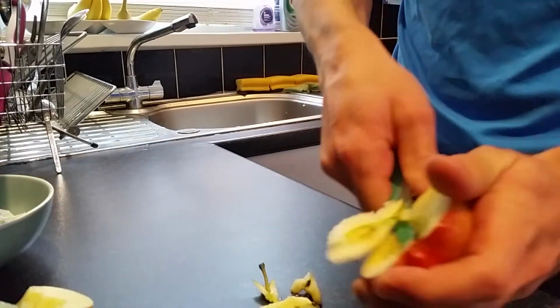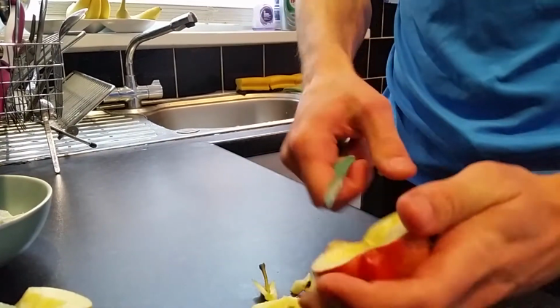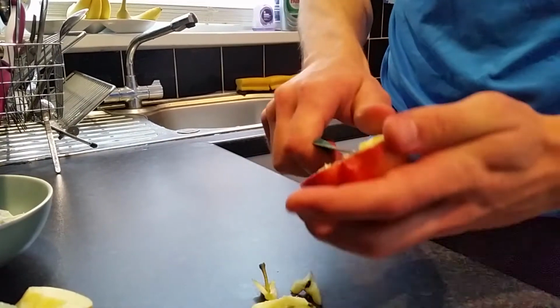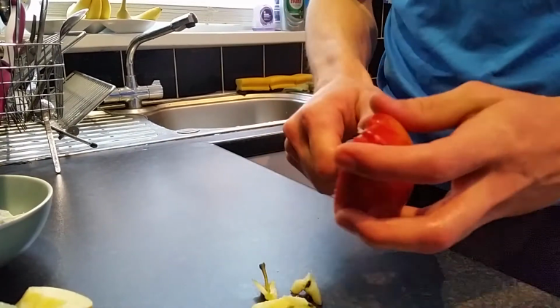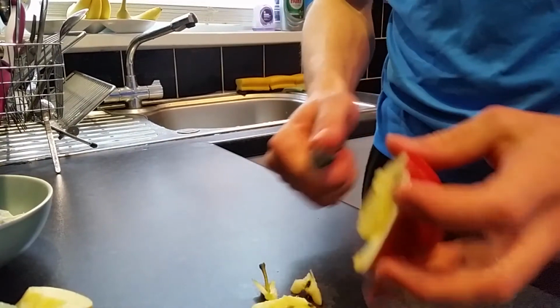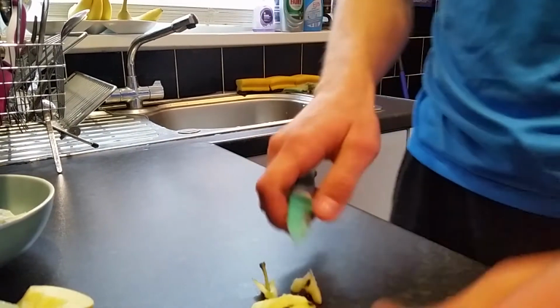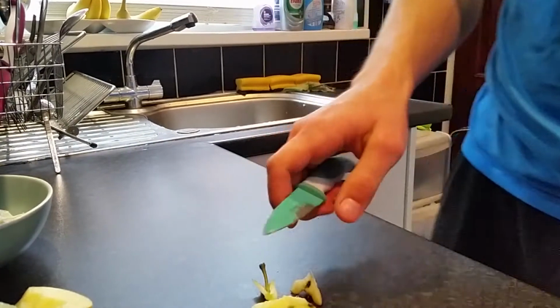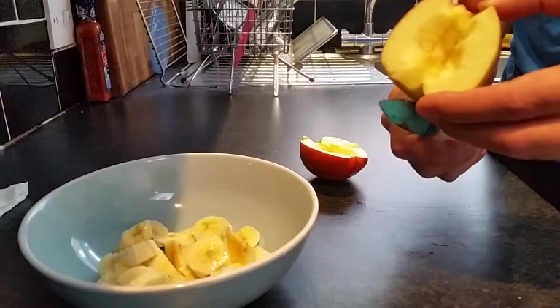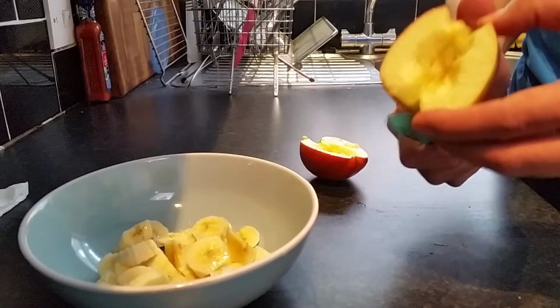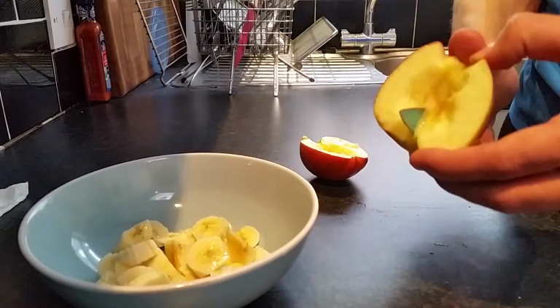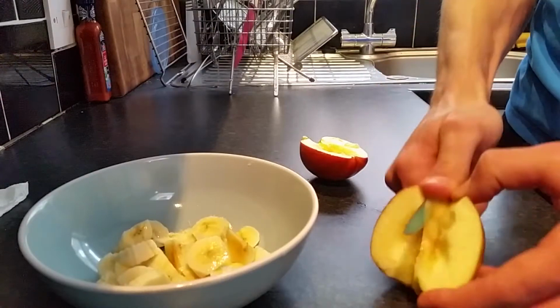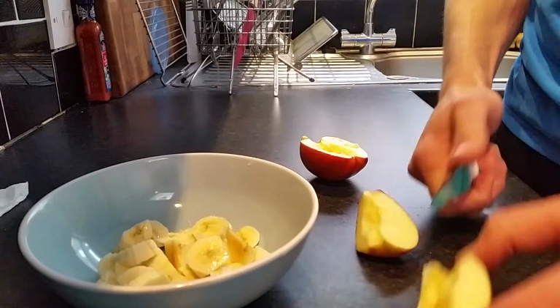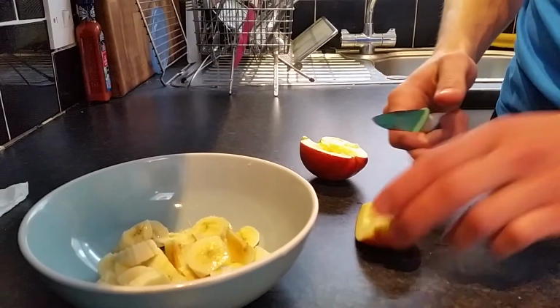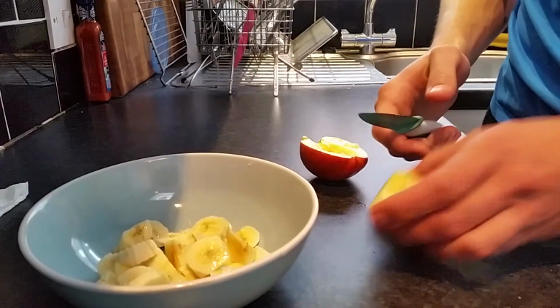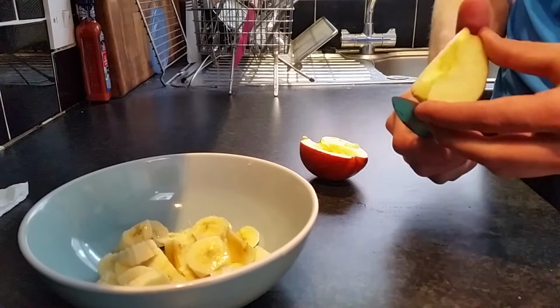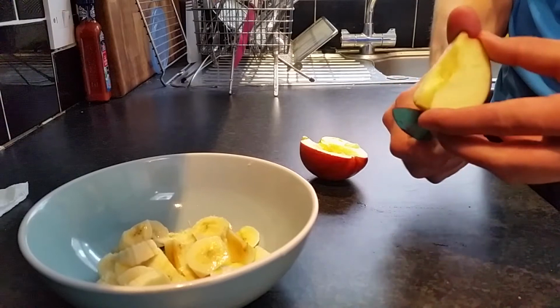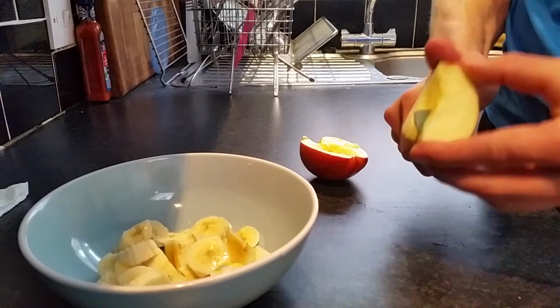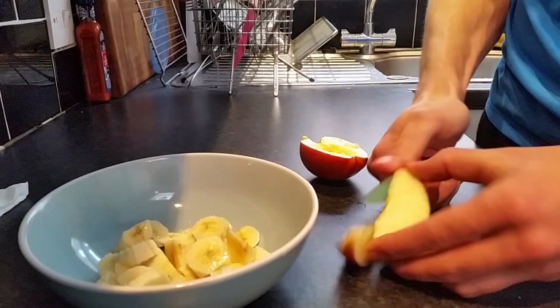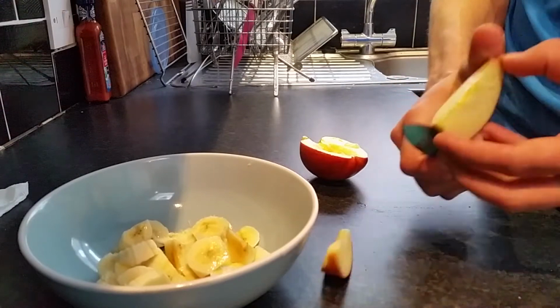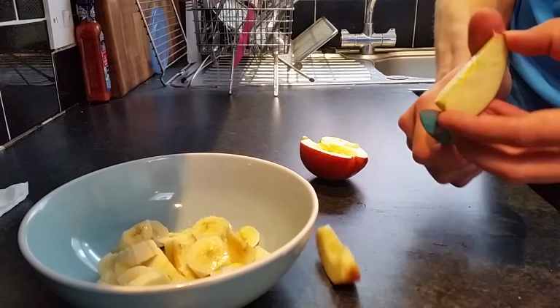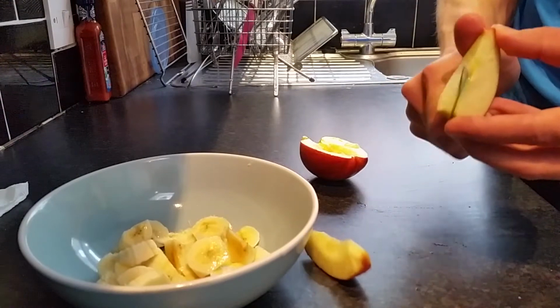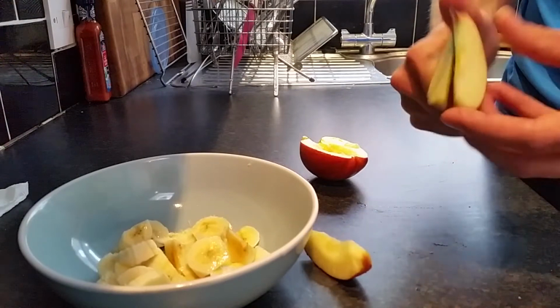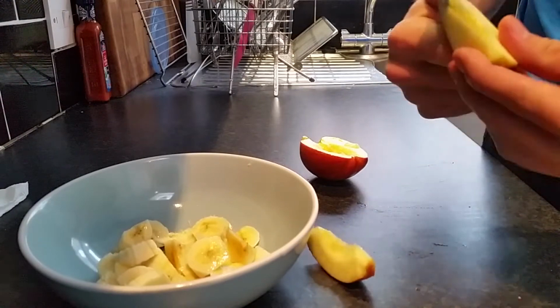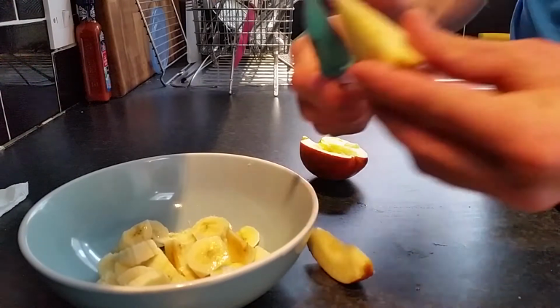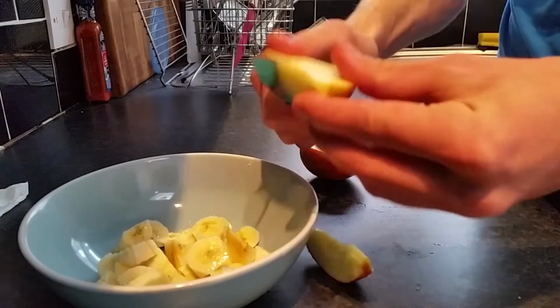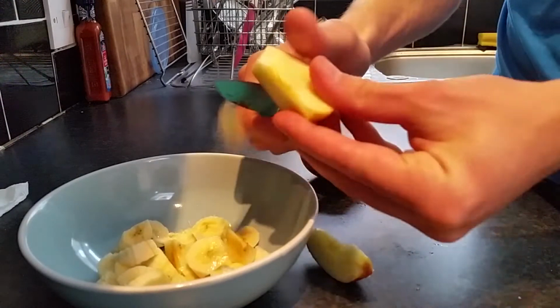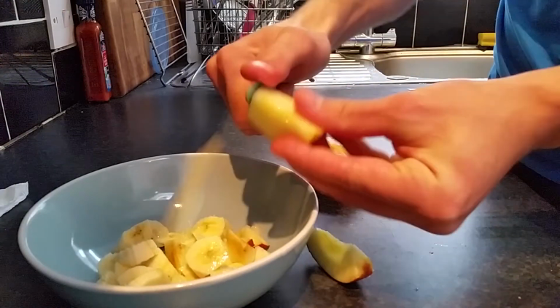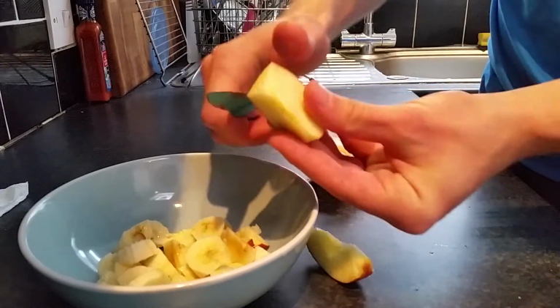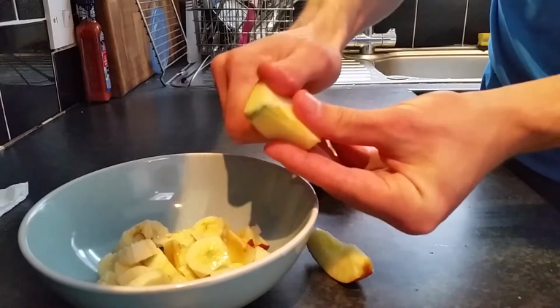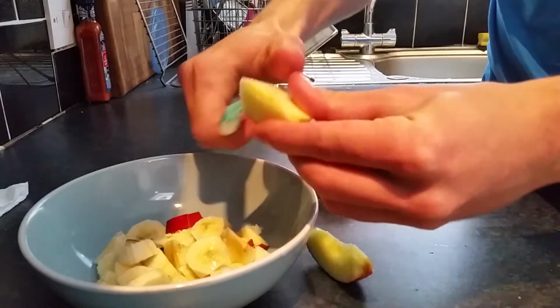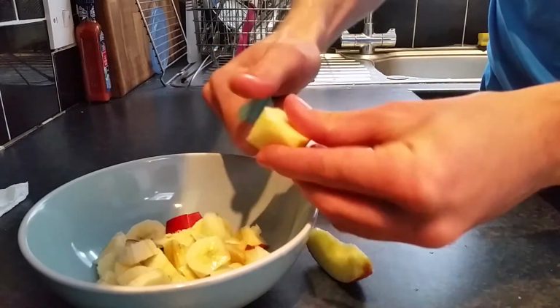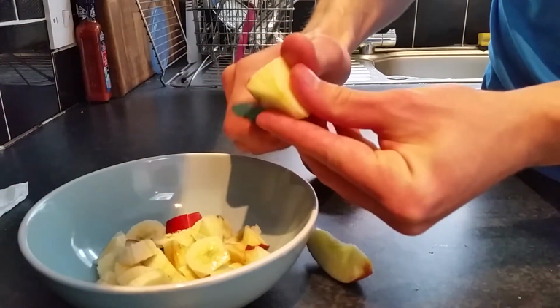And again, apples like any other fruits have some health benefits, so they are a good thing to add to your breakfast.